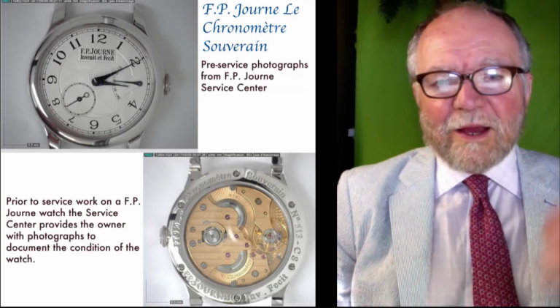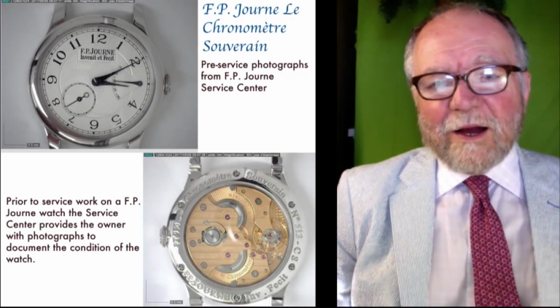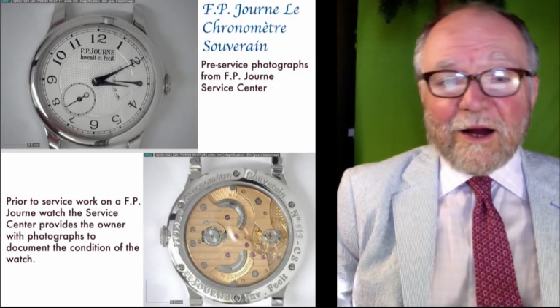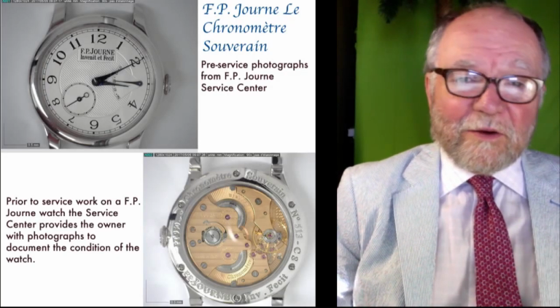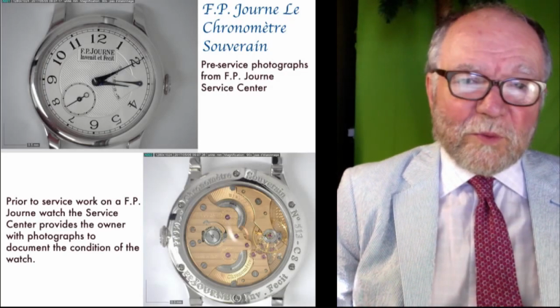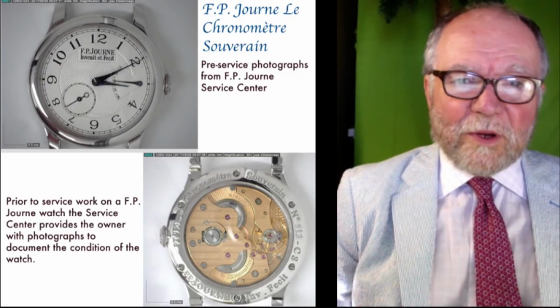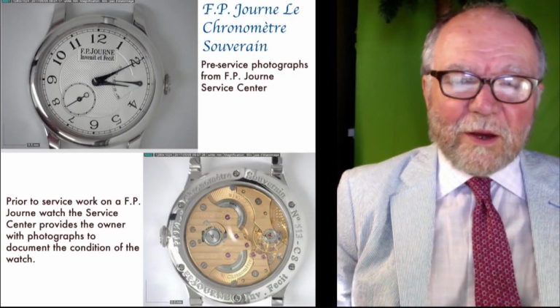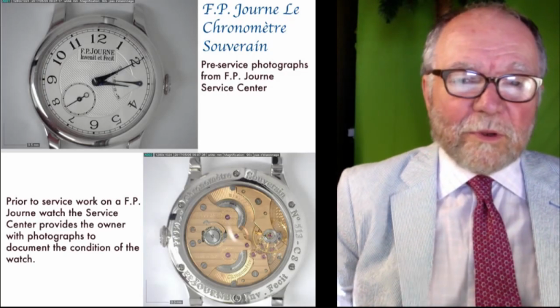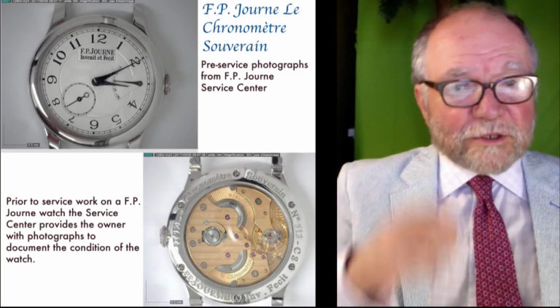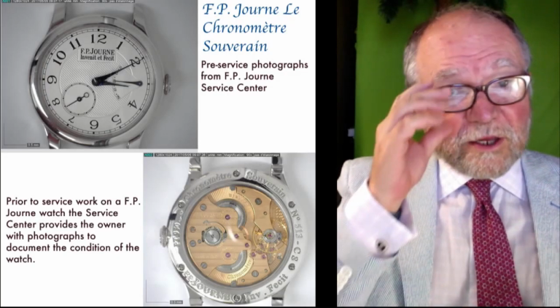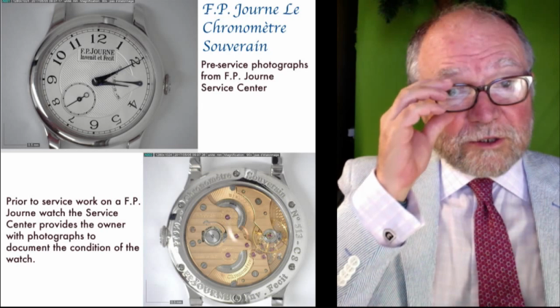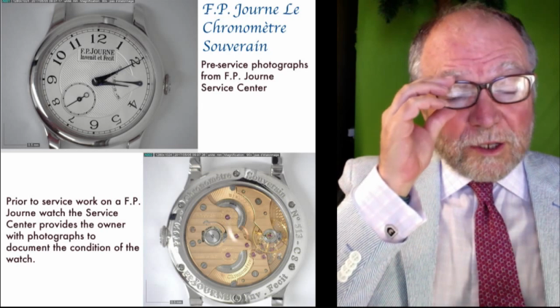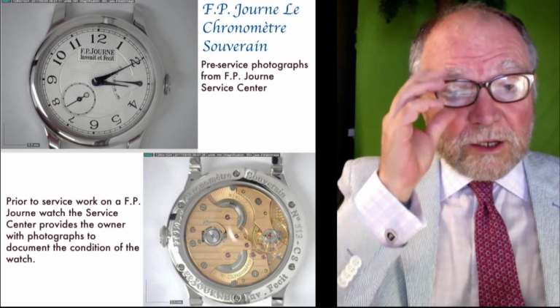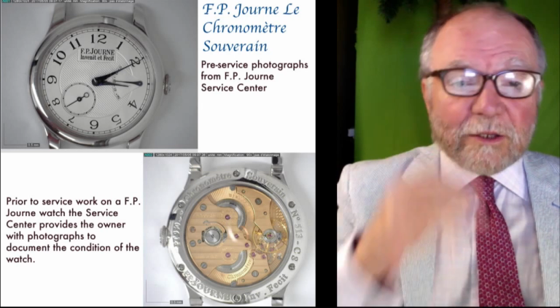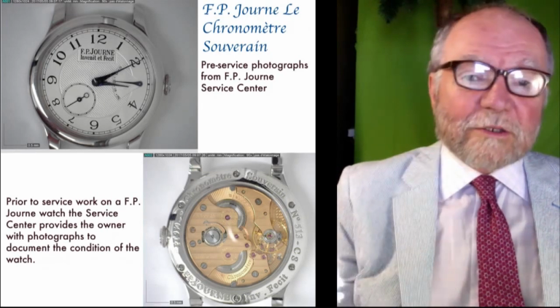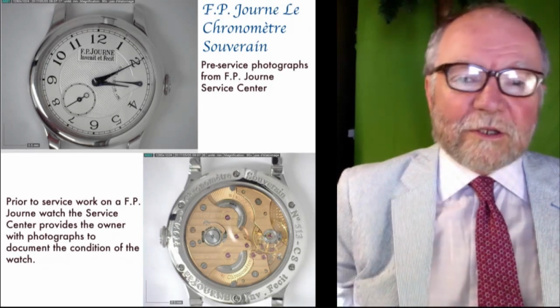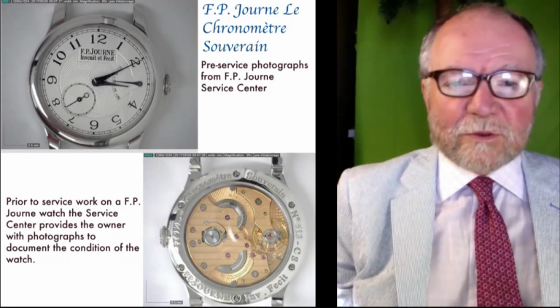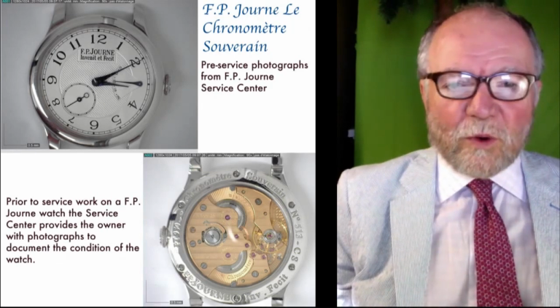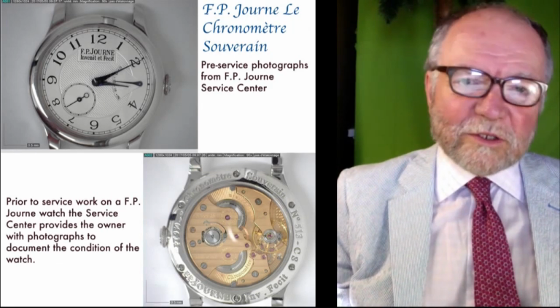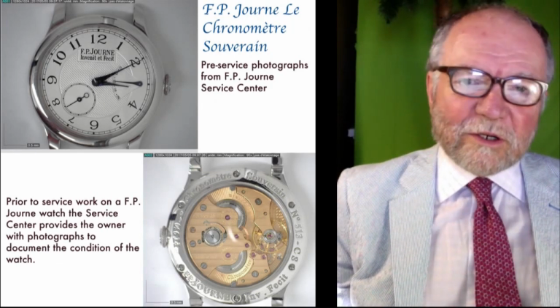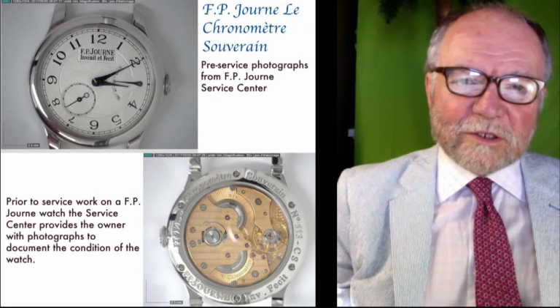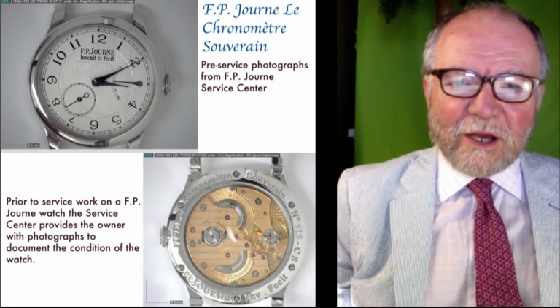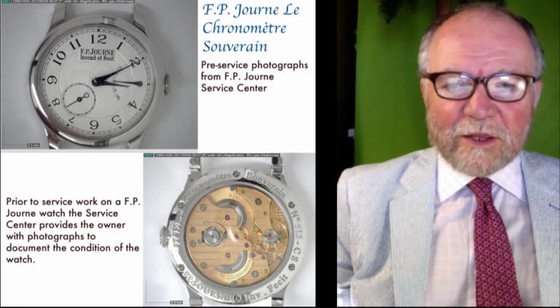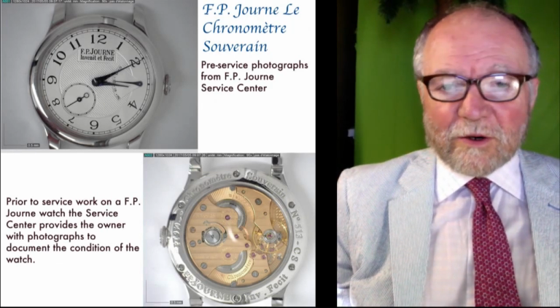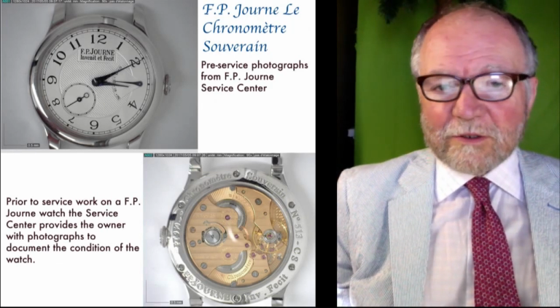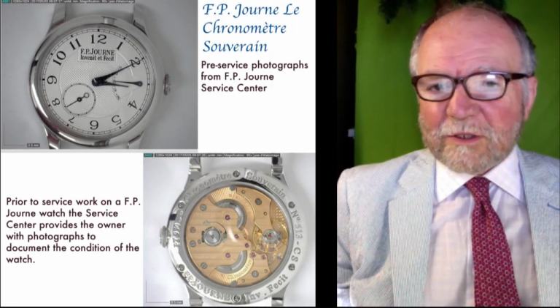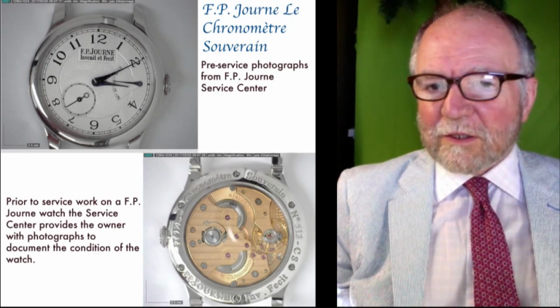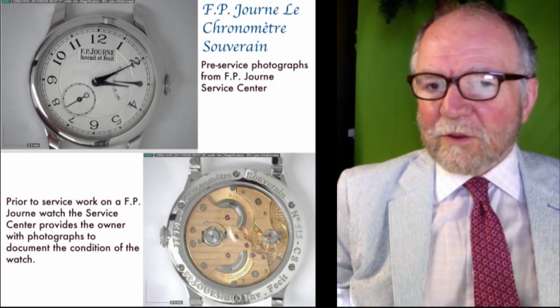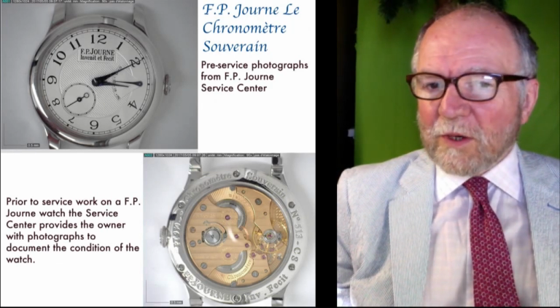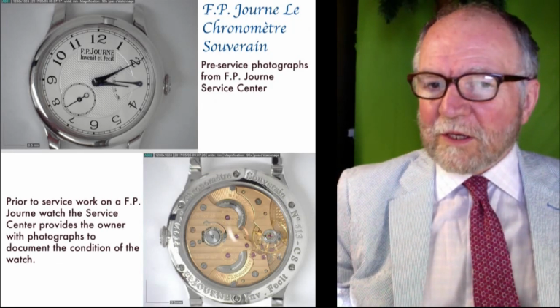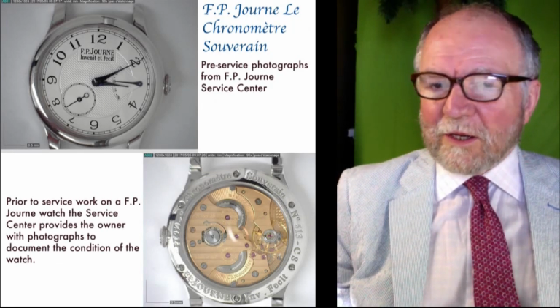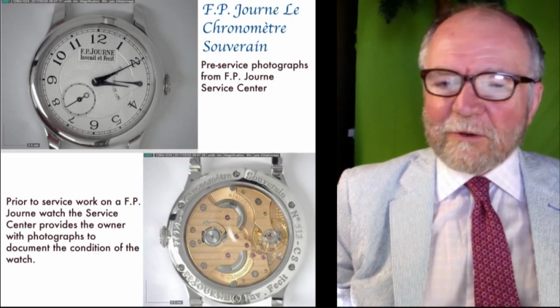Hi everybody, I'm Bill Sanders, and this is Watch Art Sci — the art and science of watch collecting.